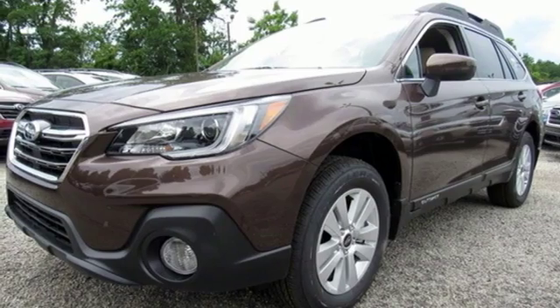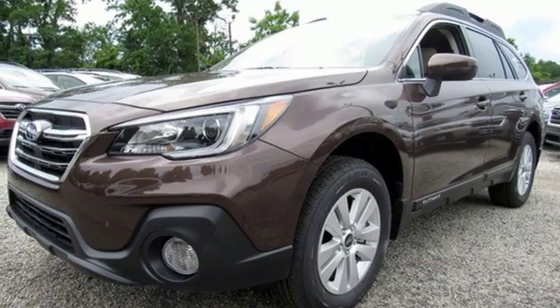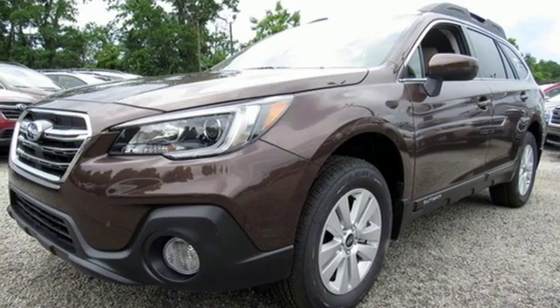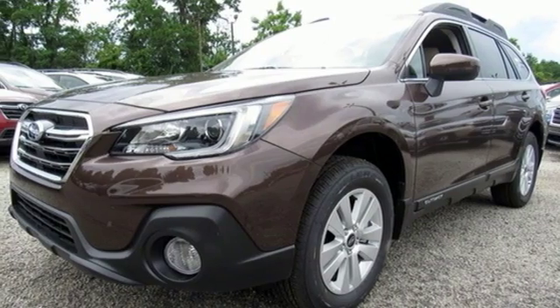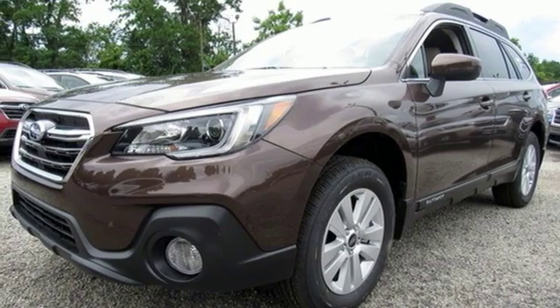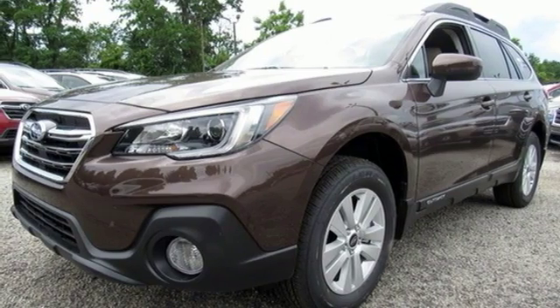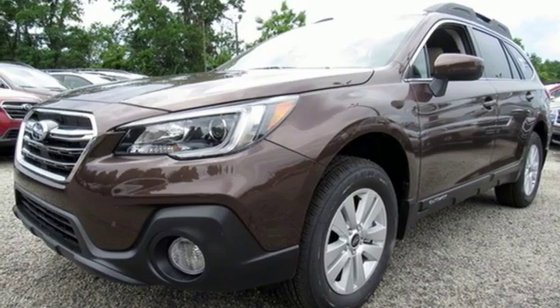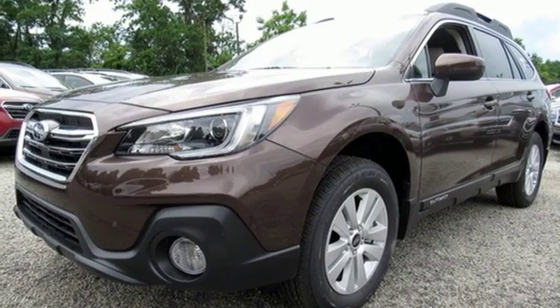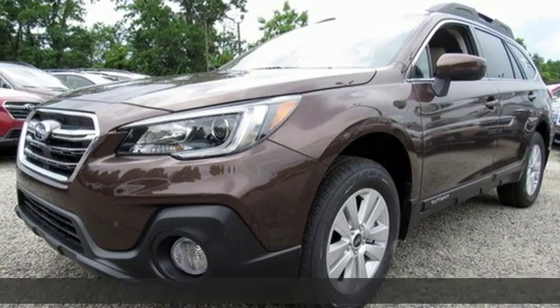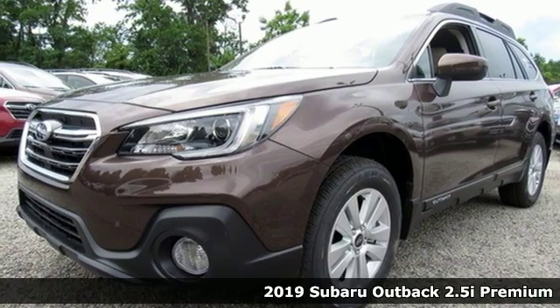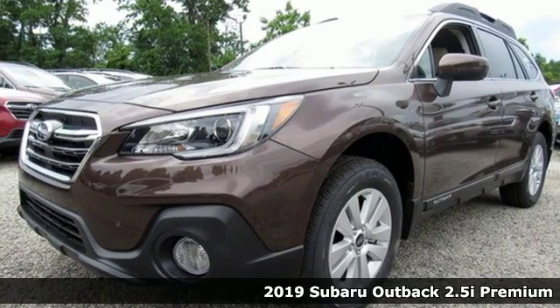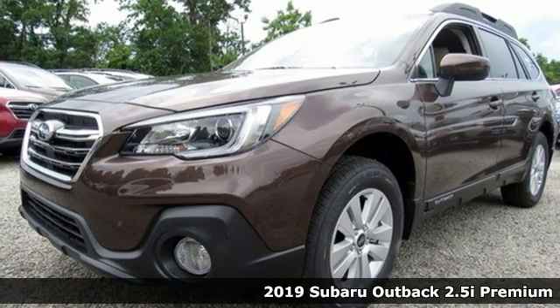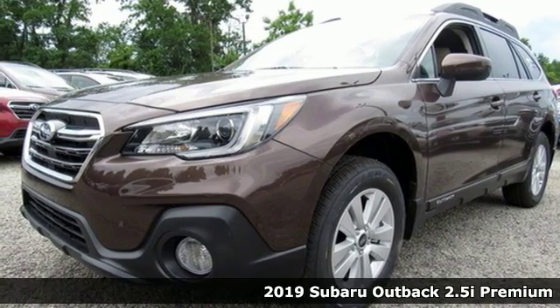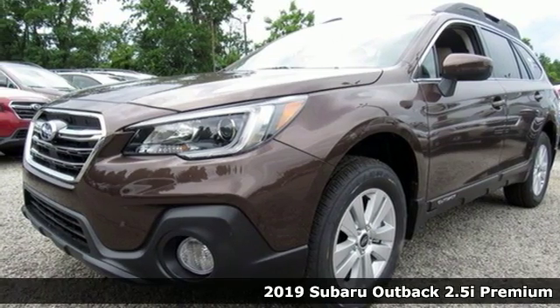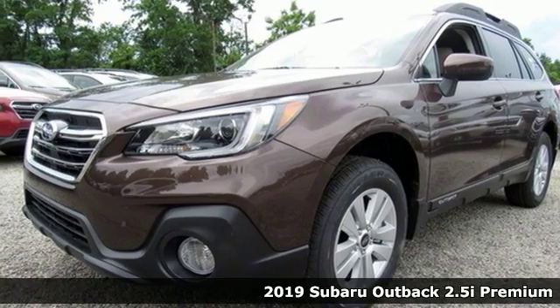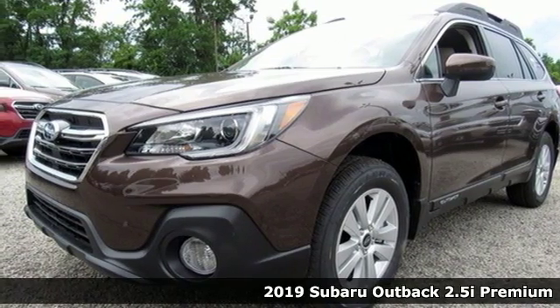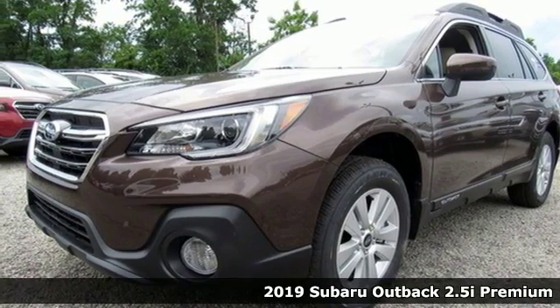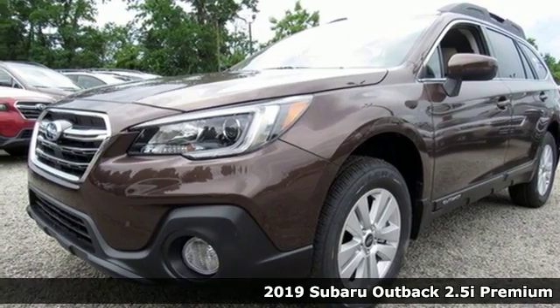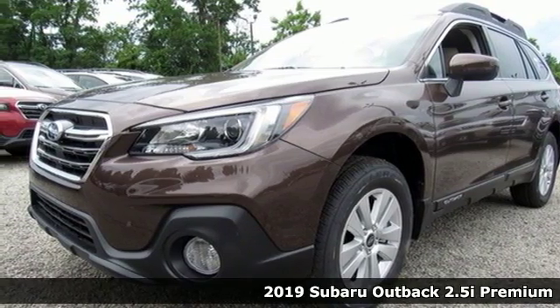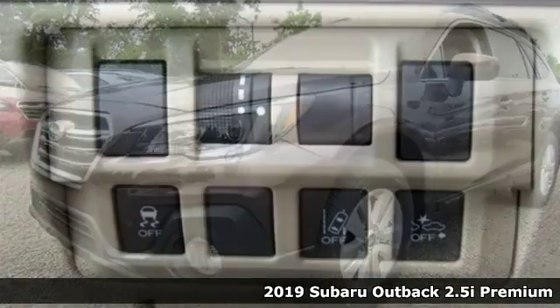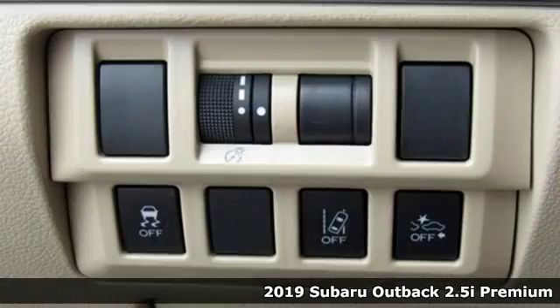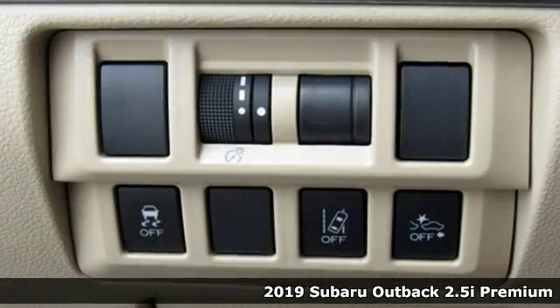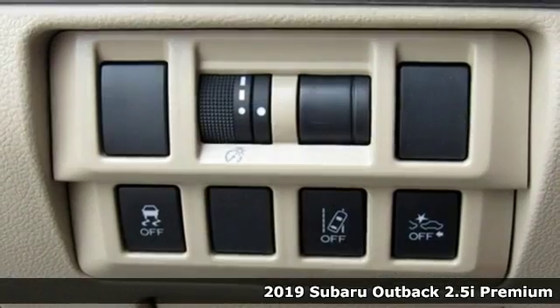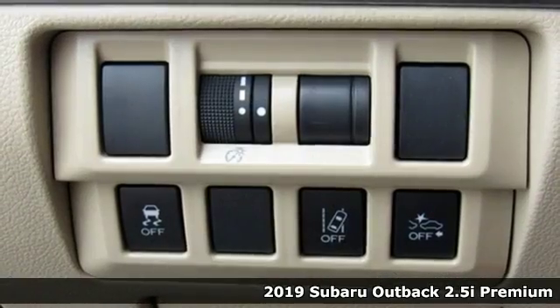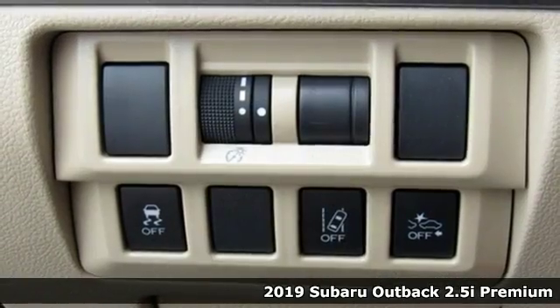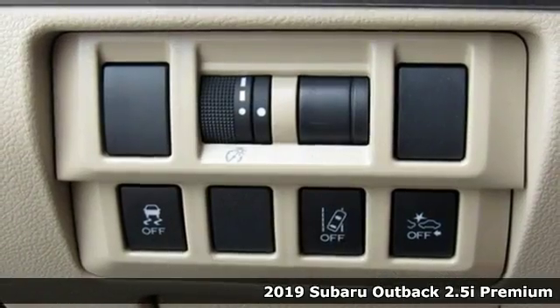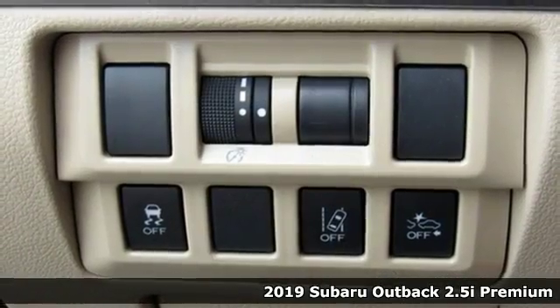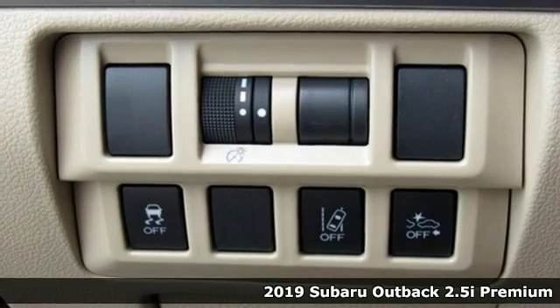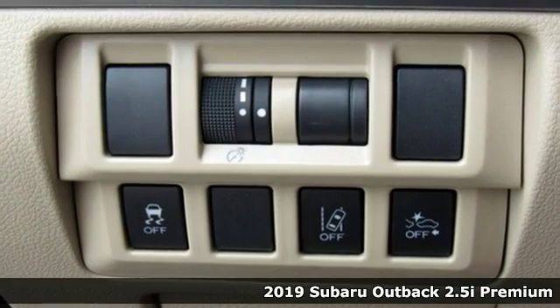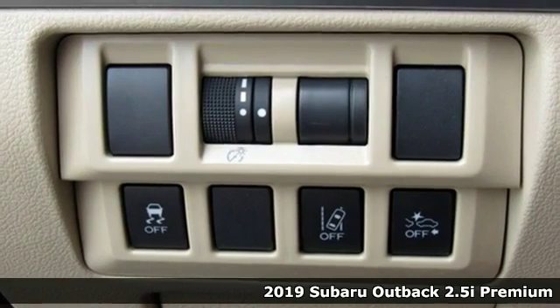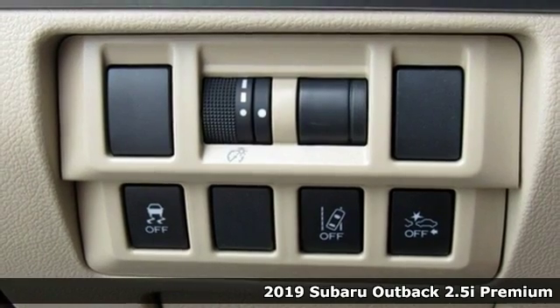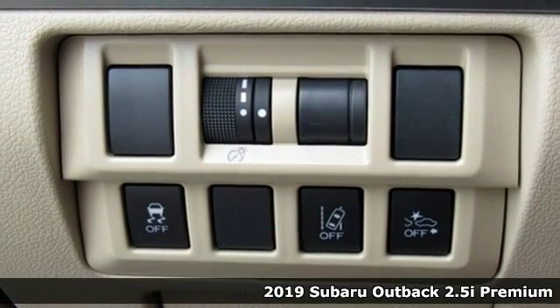It's a new 2019 Subaru Outback, engineered for the road less traveled.